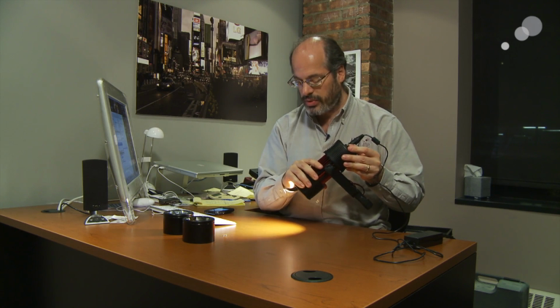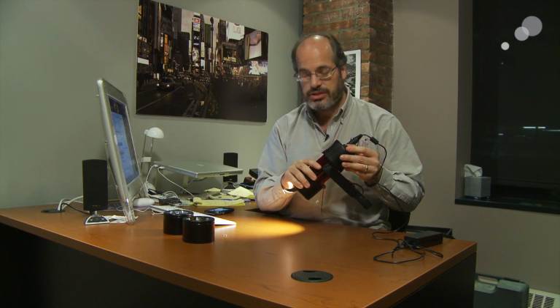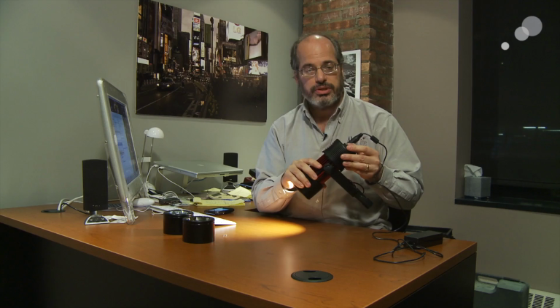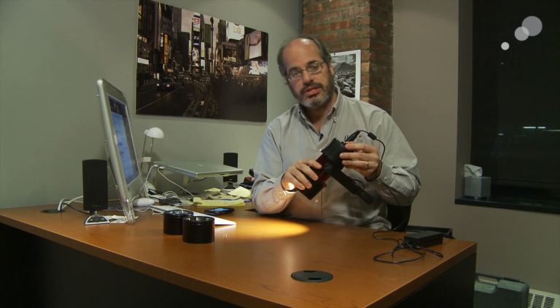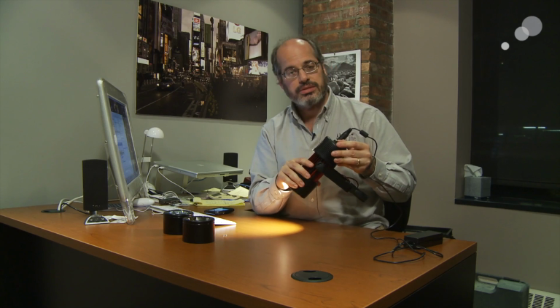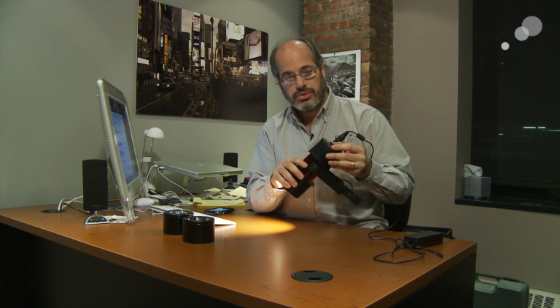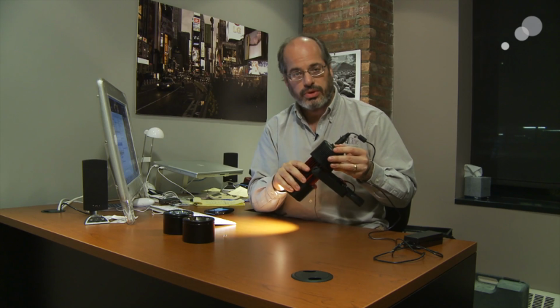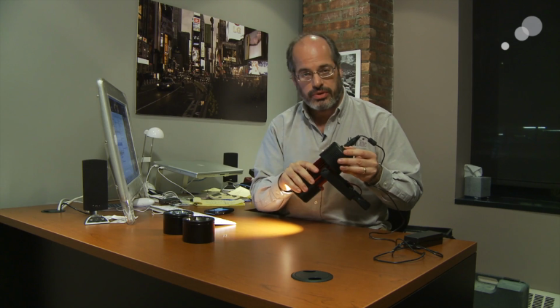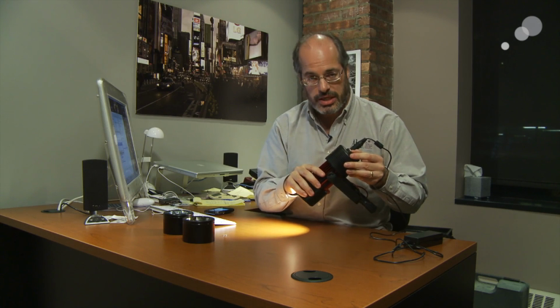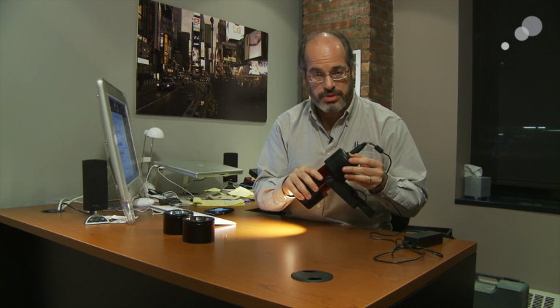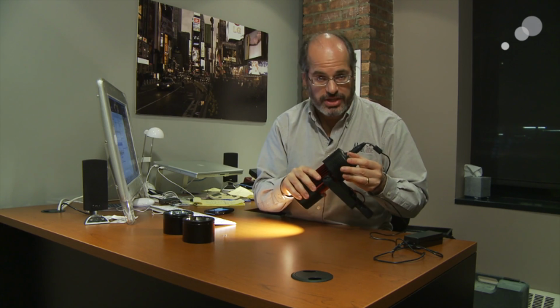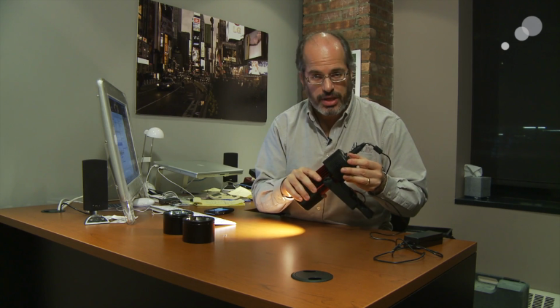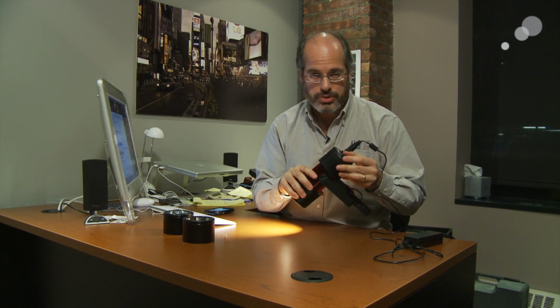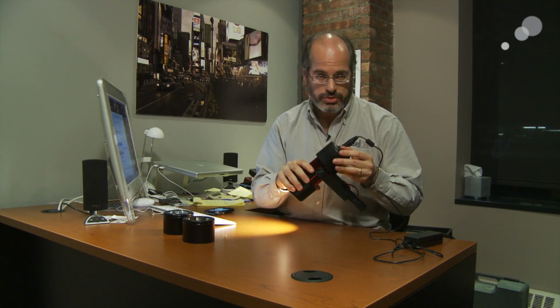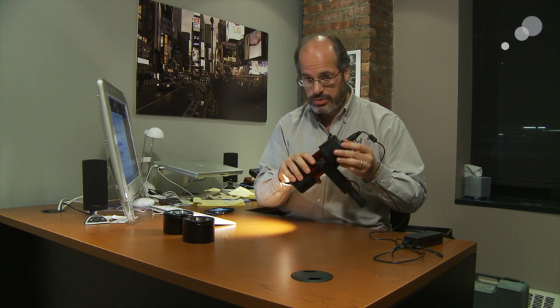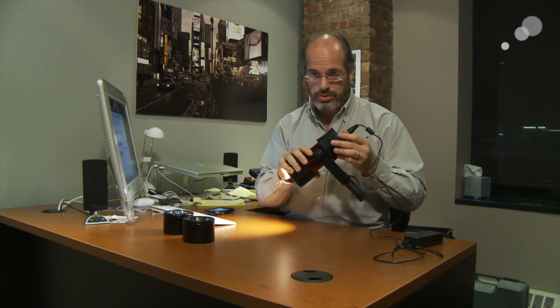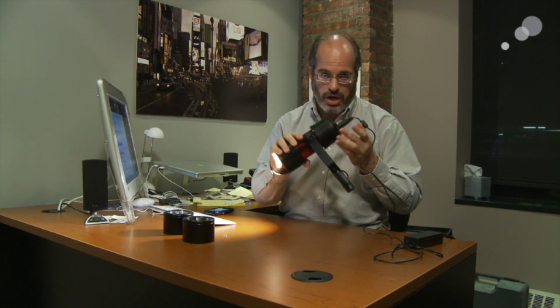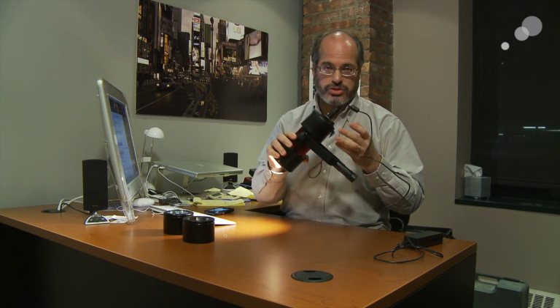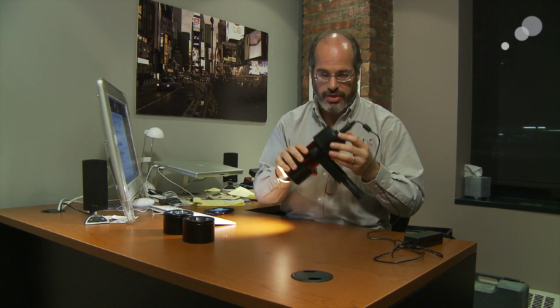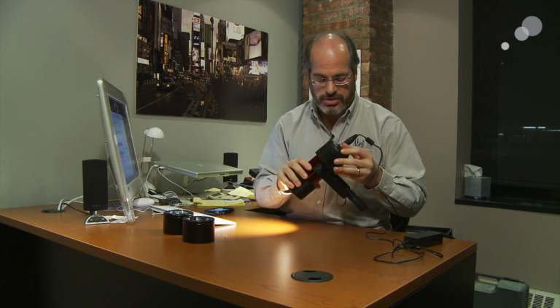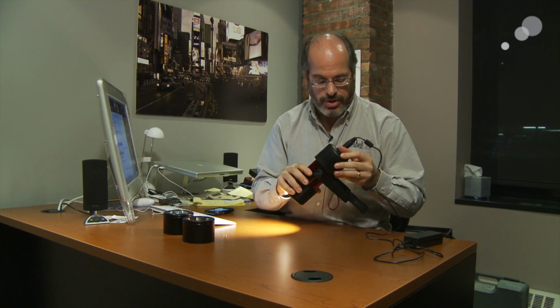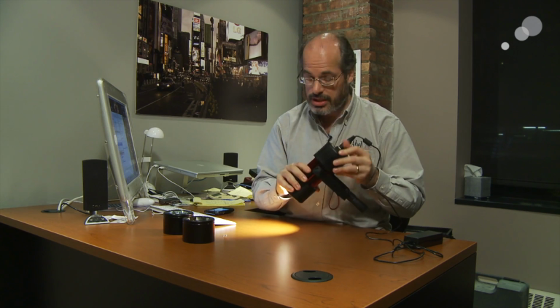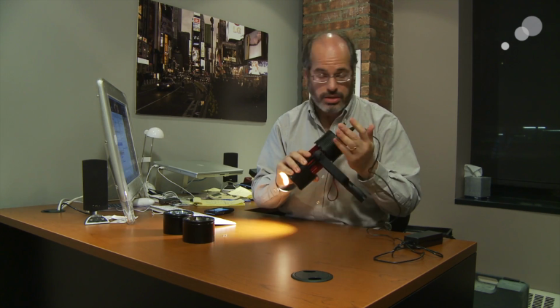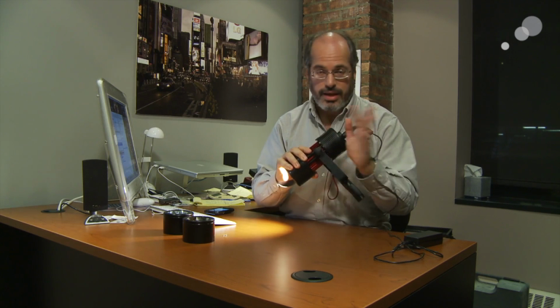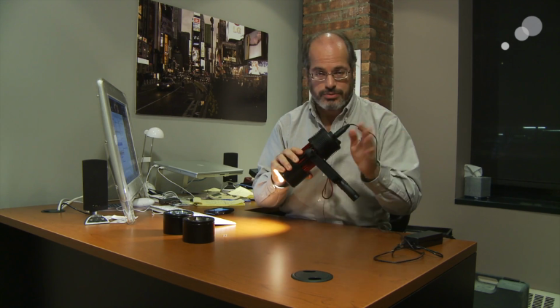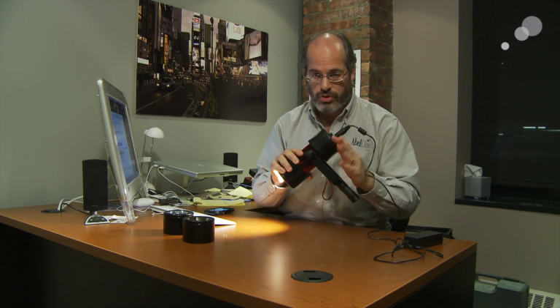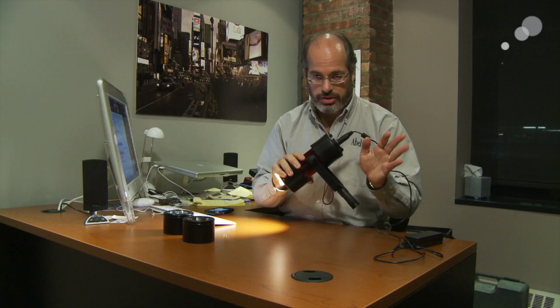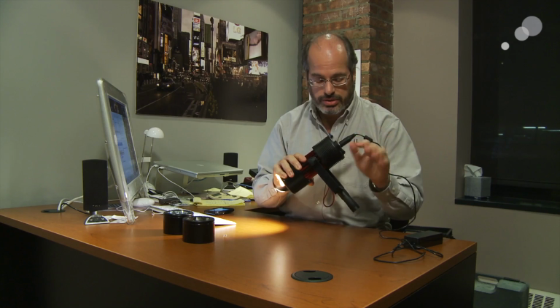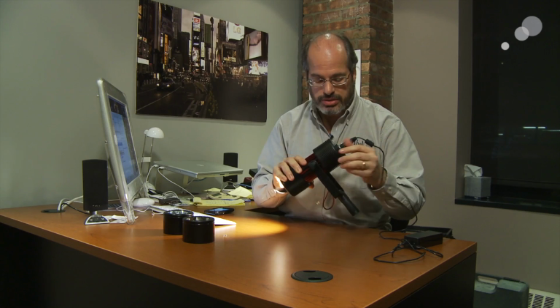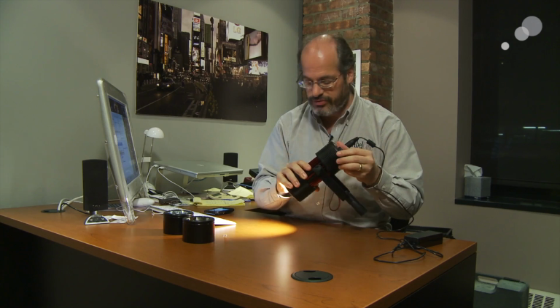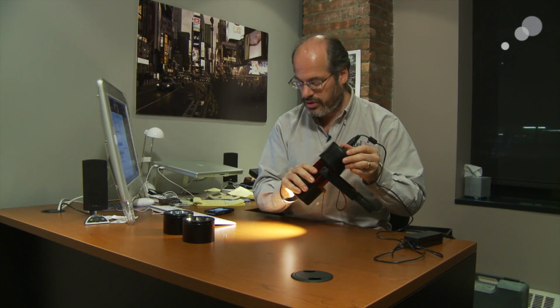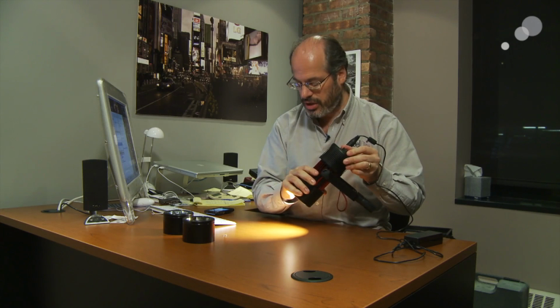So we actually put it to the test — took one of our high-speed phantom cameras, went to hundreds of thousands of frames a second, absolutely no flicker. It does not flicker at all.